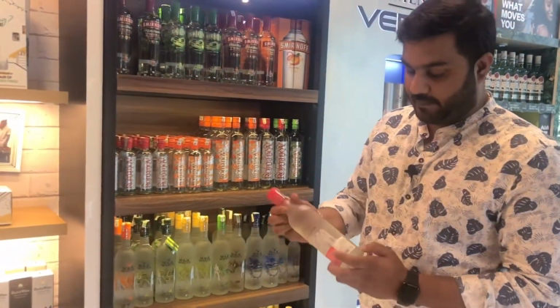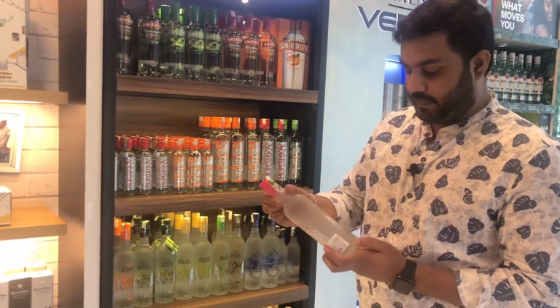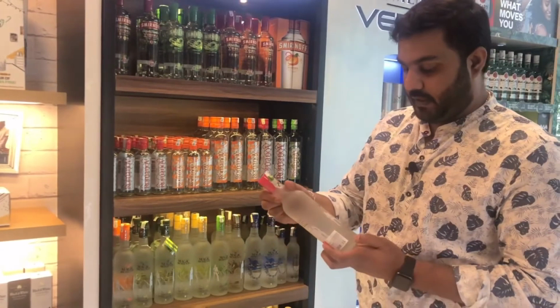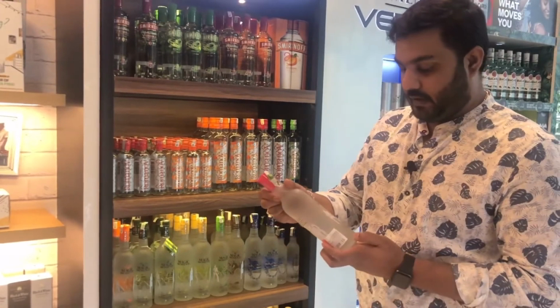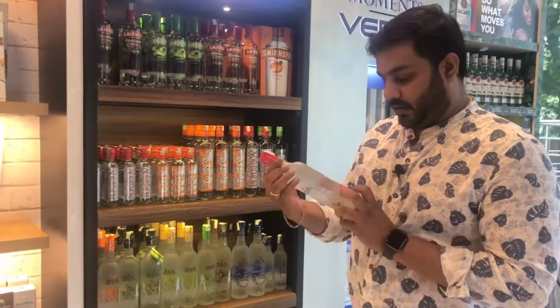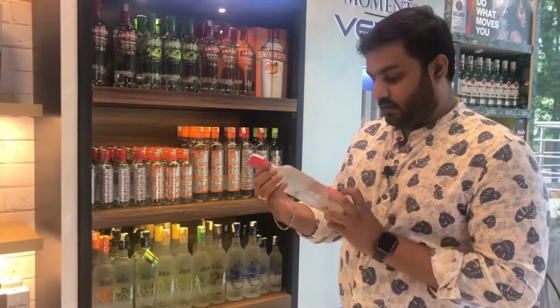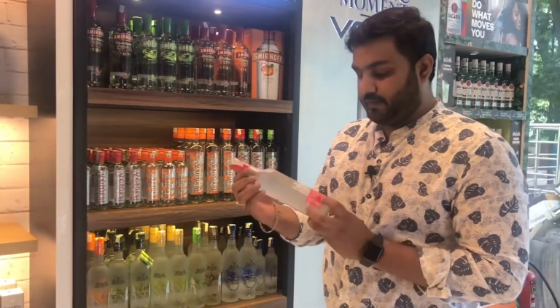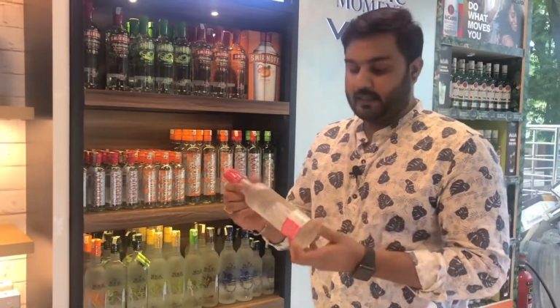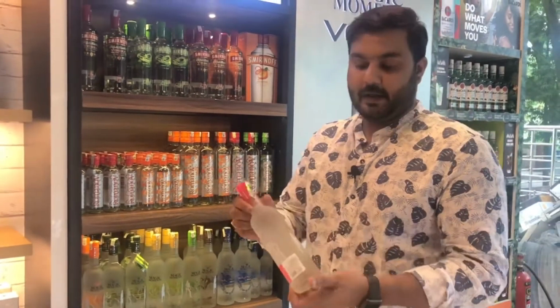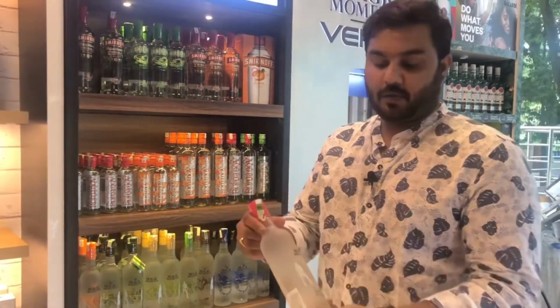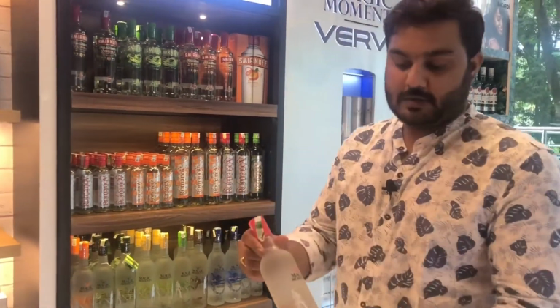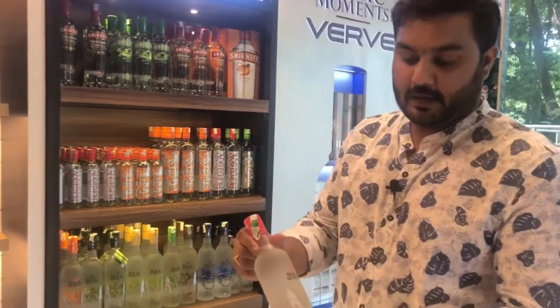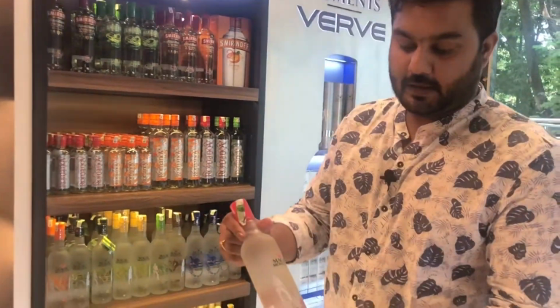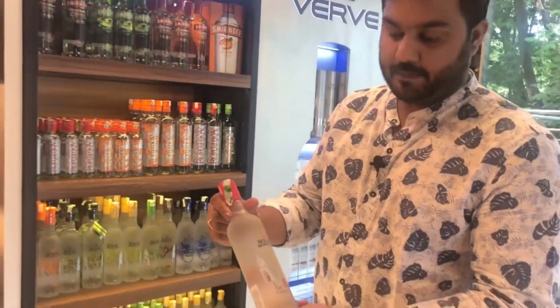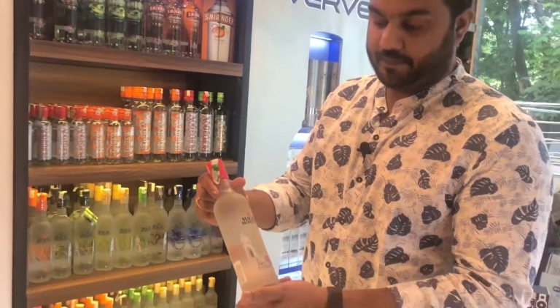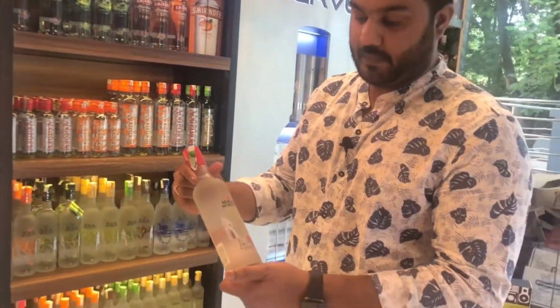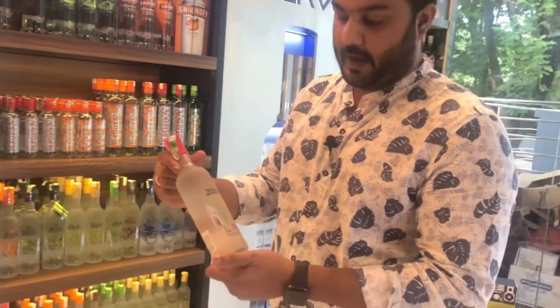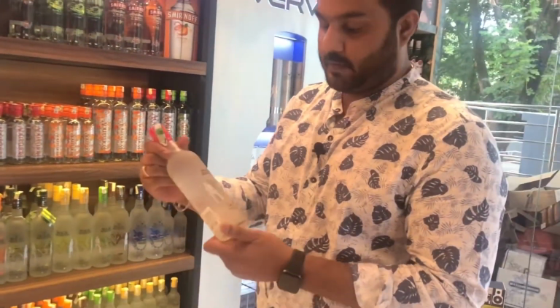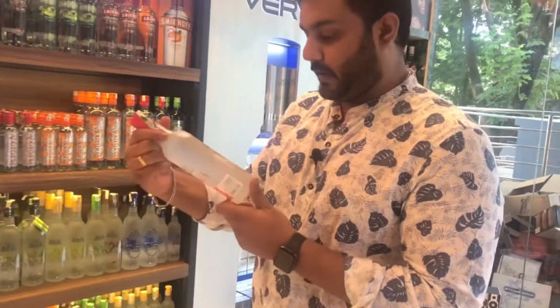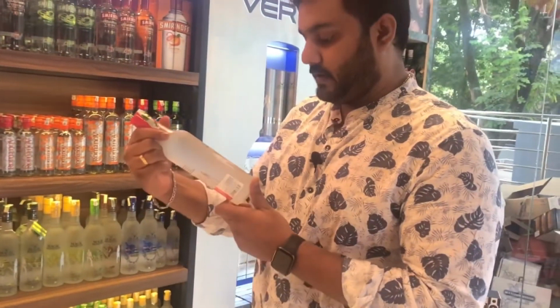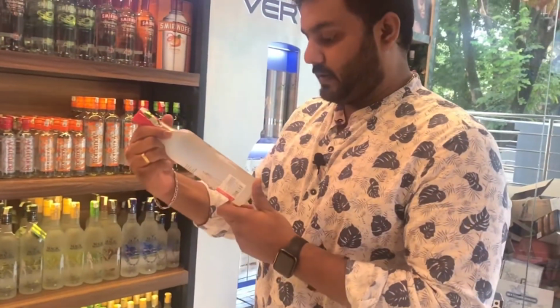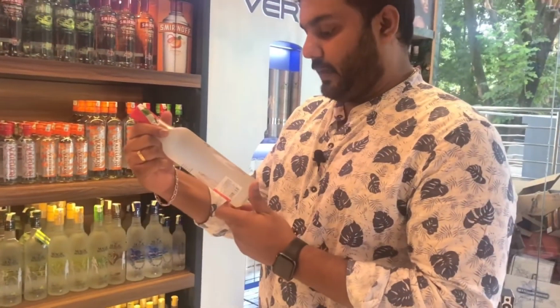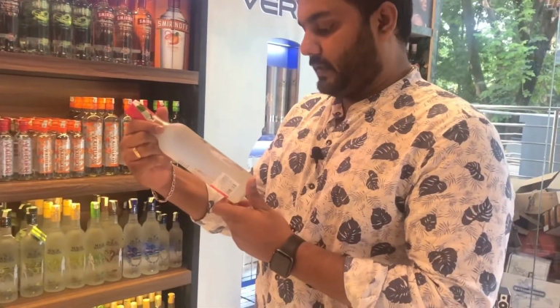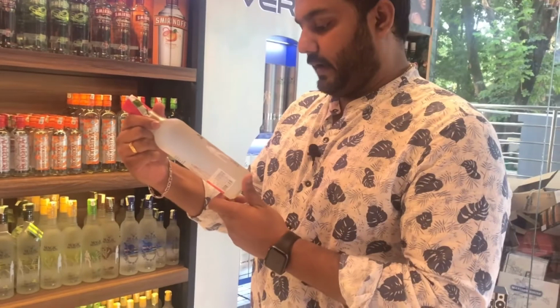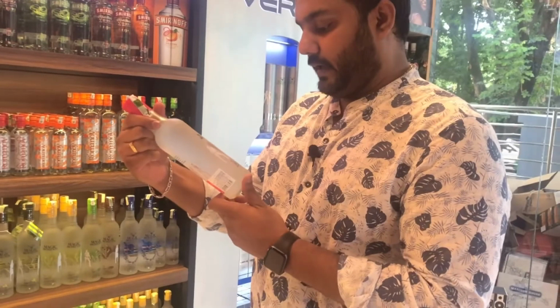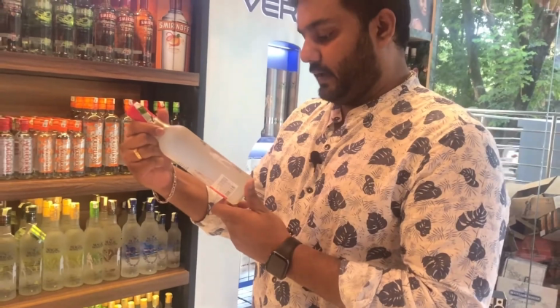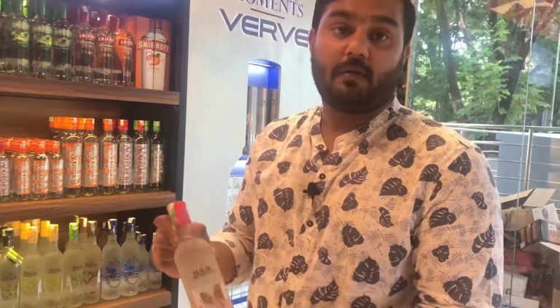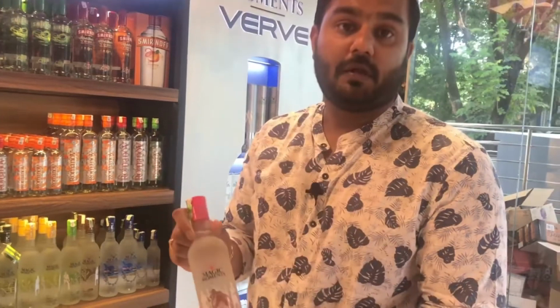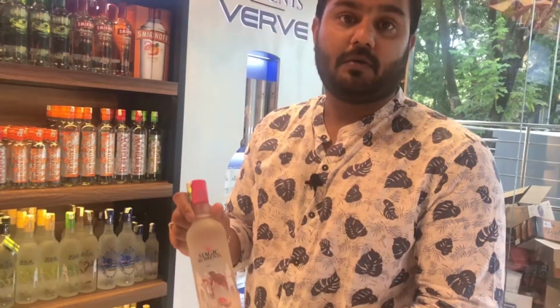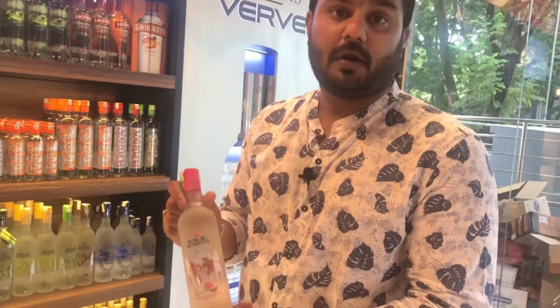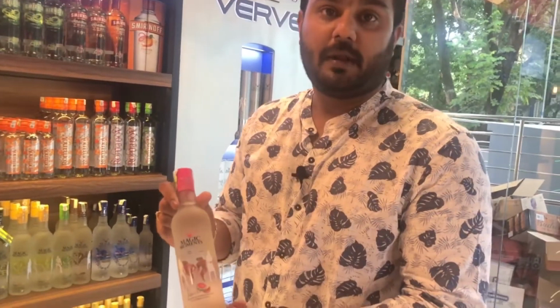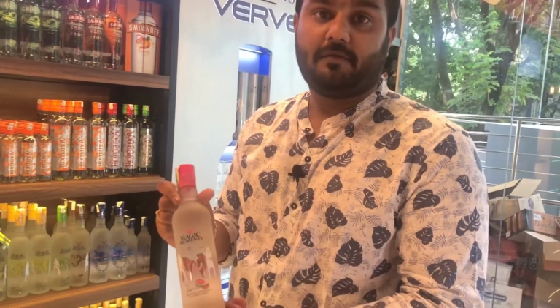There are also variants of Magic Moments at Rs. 538. This includes a watermelon flavor.